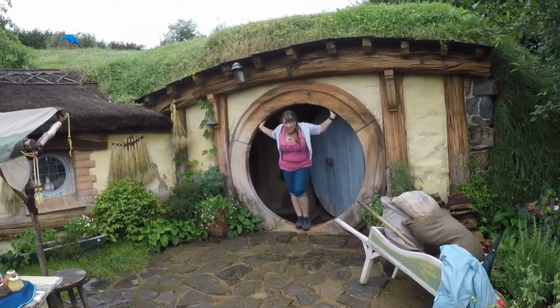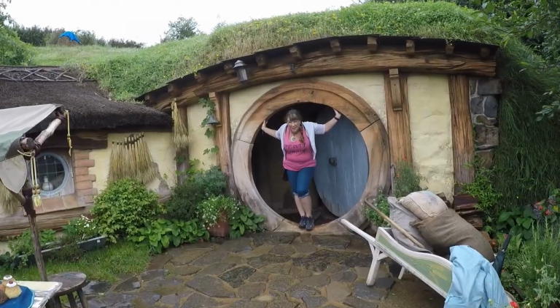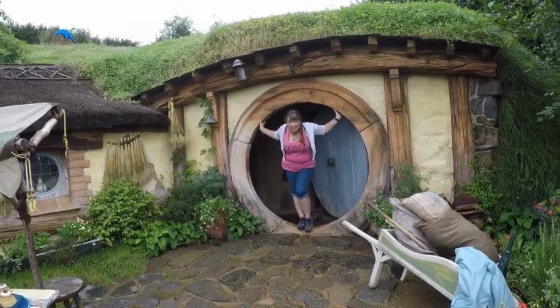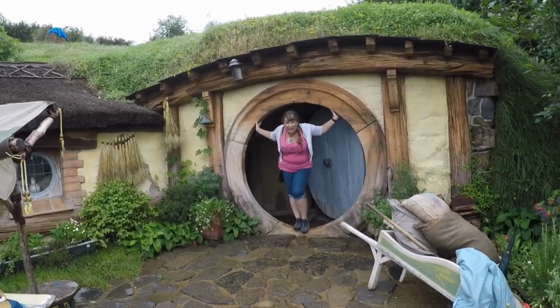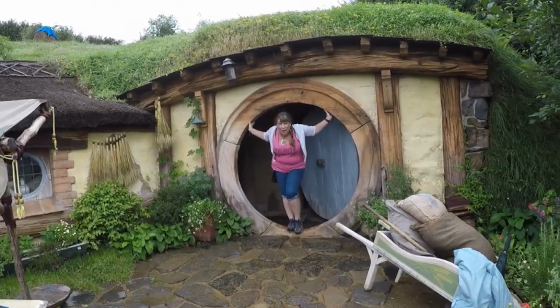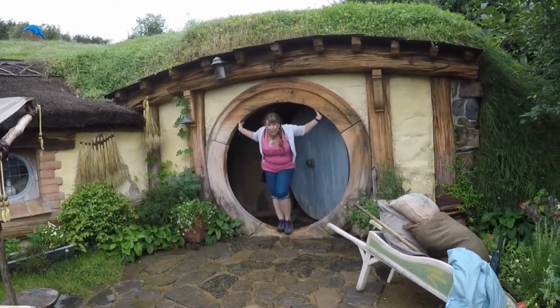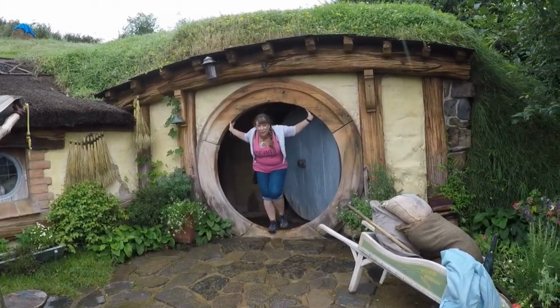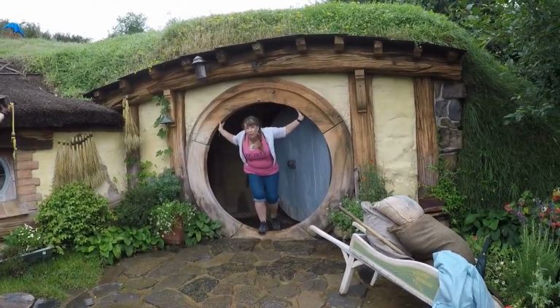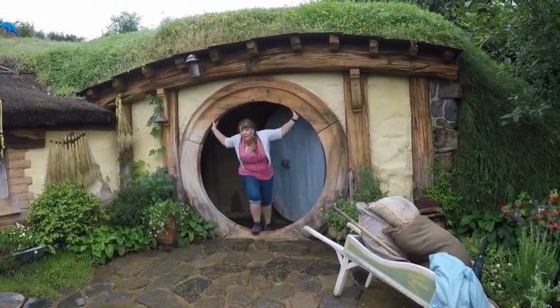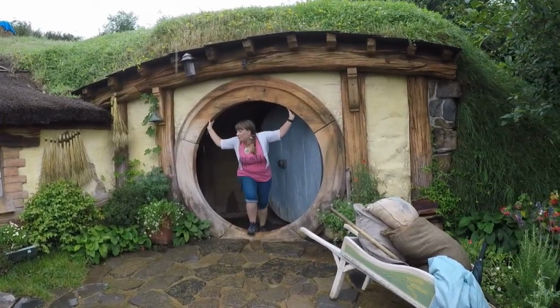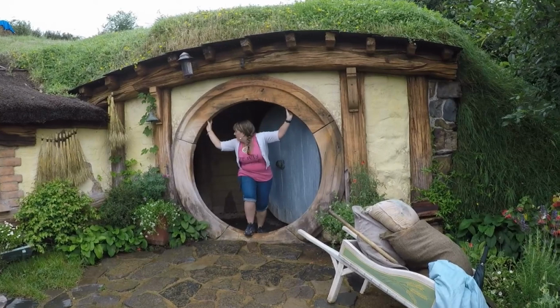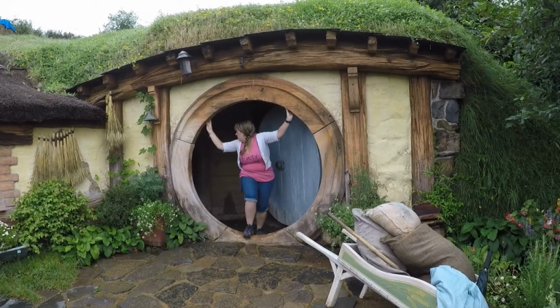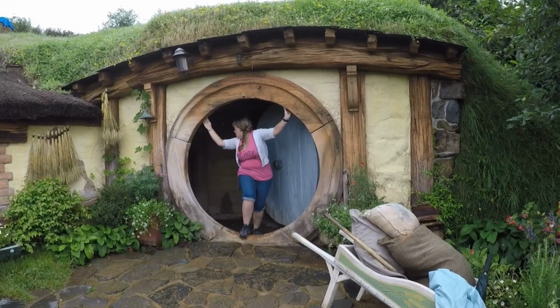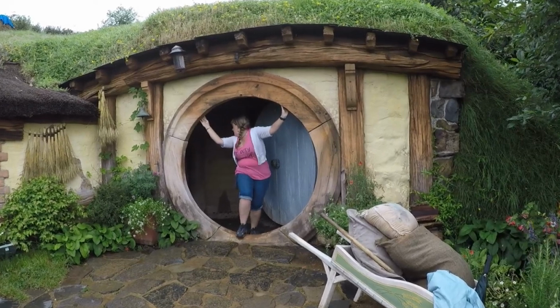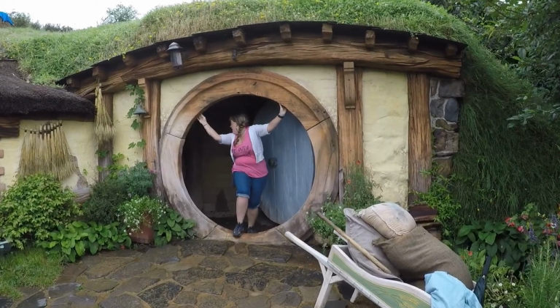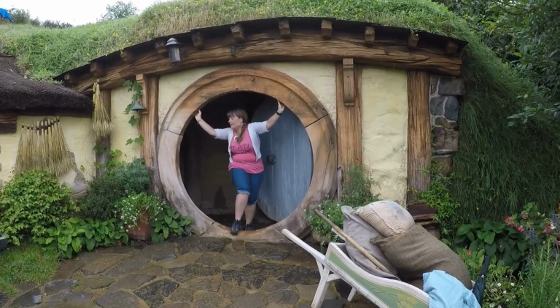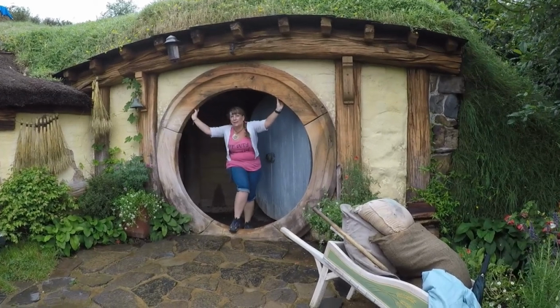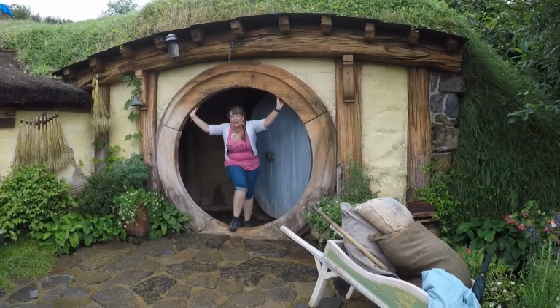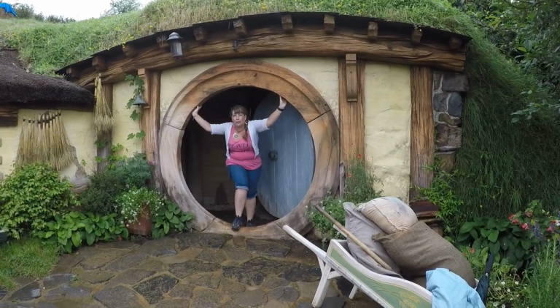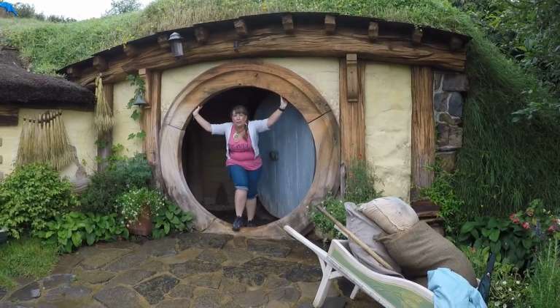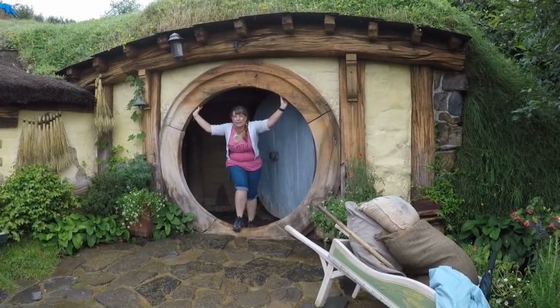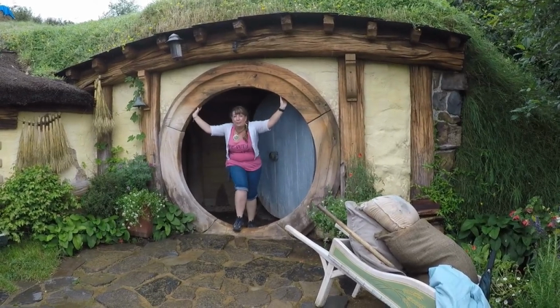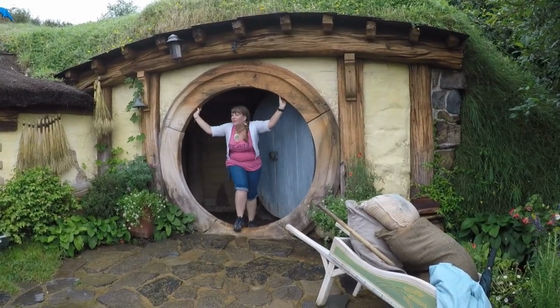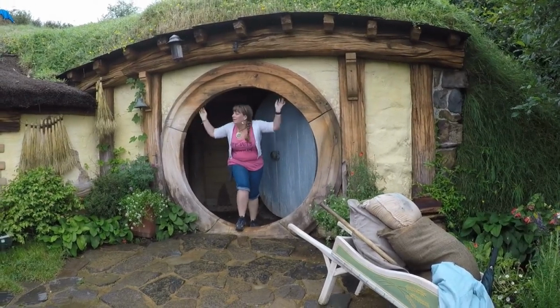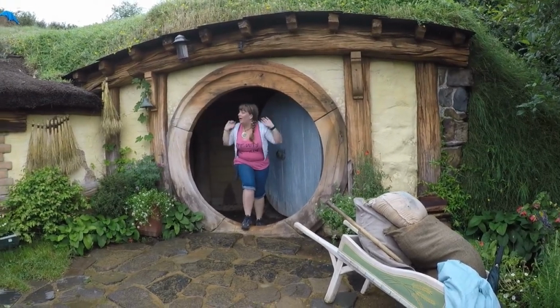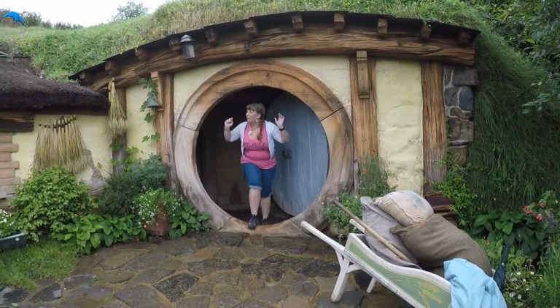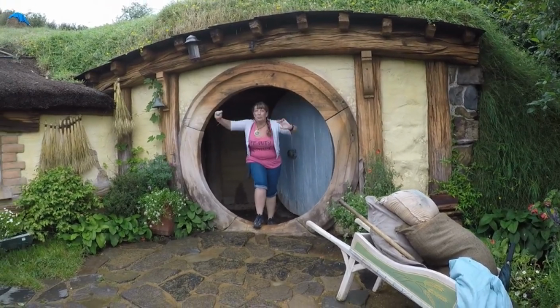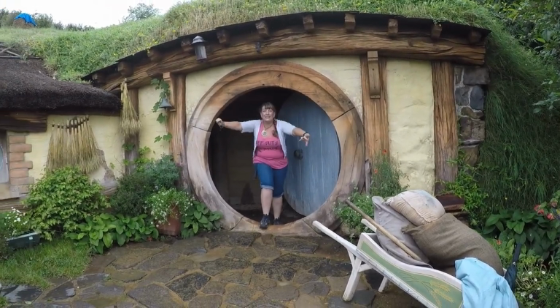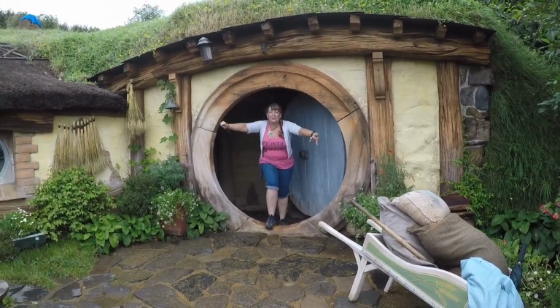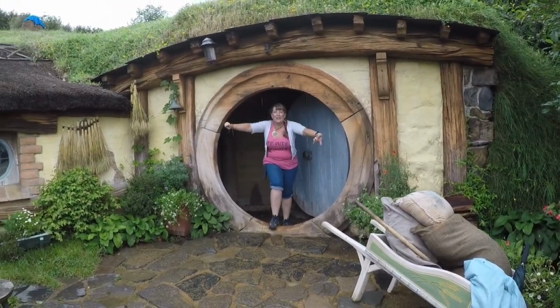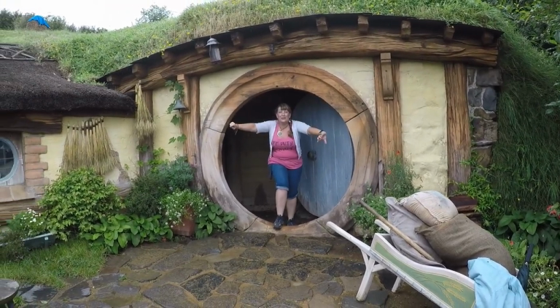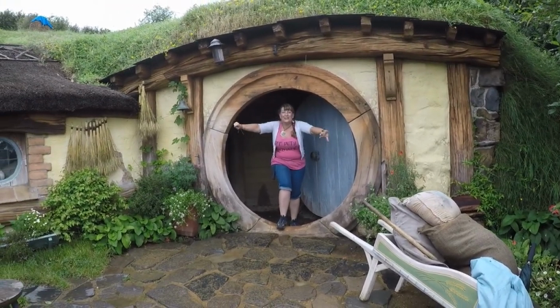I'm in a real live hobbit hole. It's pretty small inside — it's kind of like a crew member's cabin. But it's super cute.